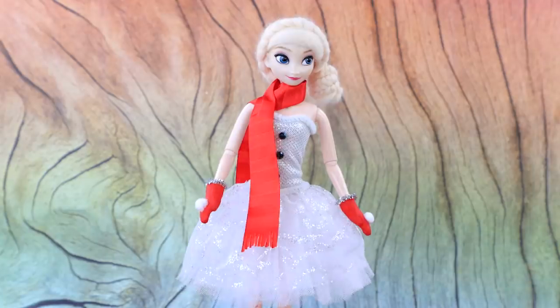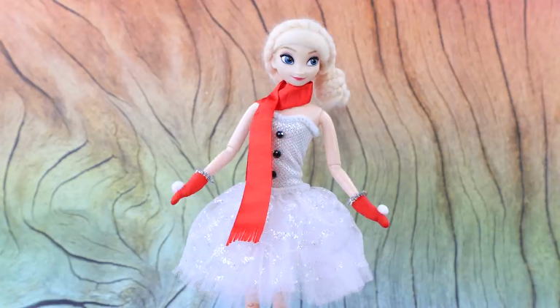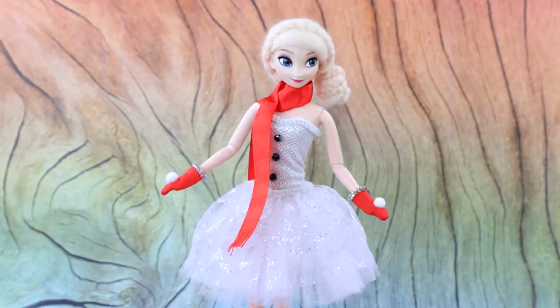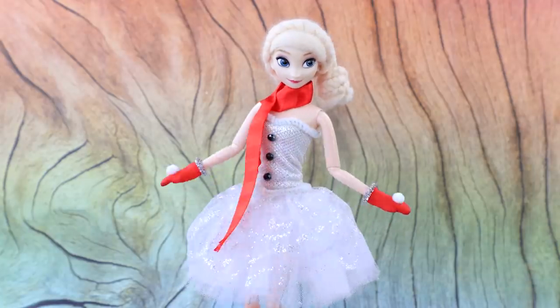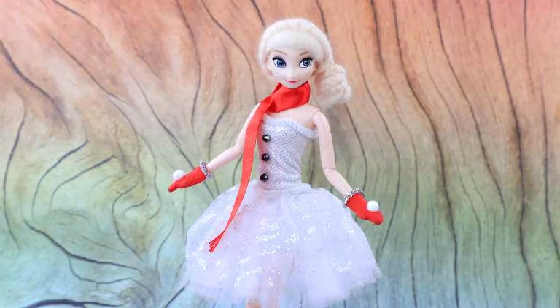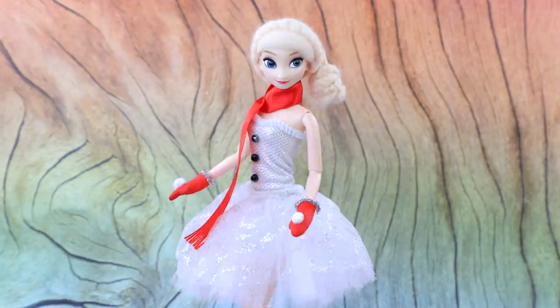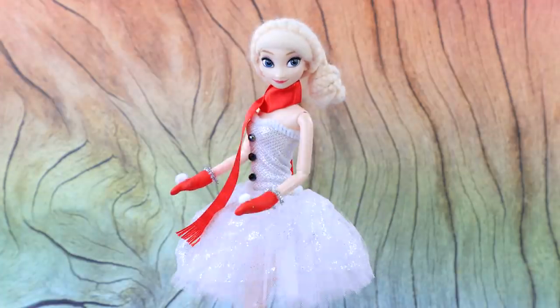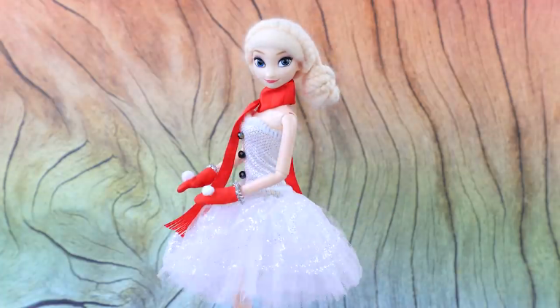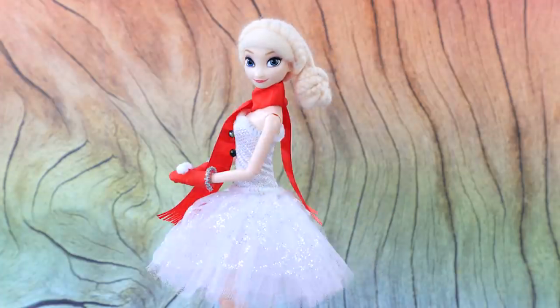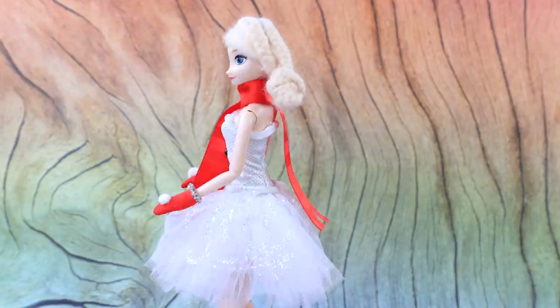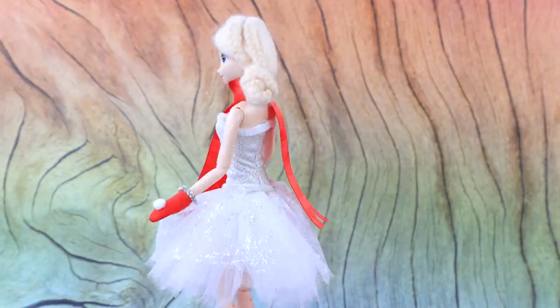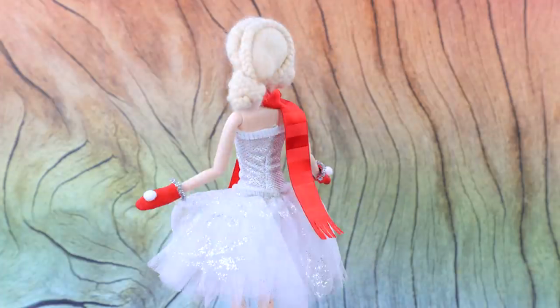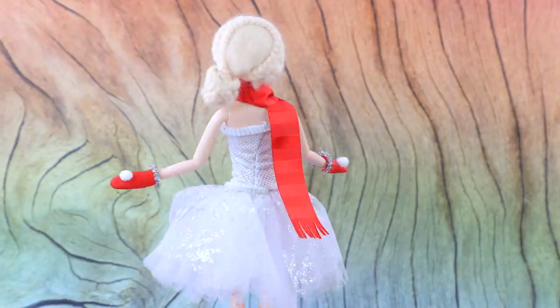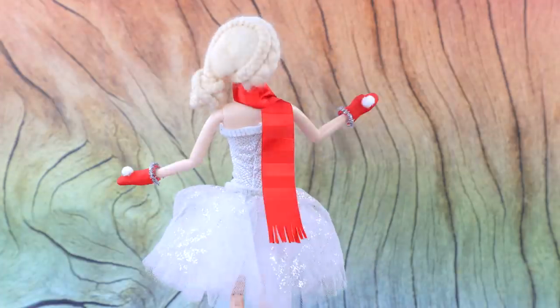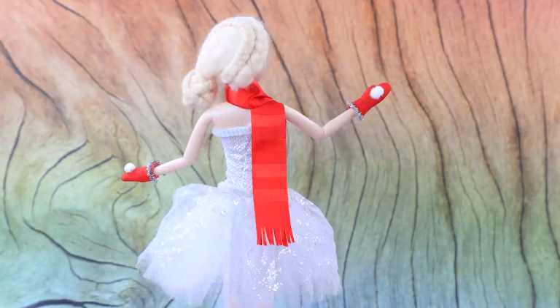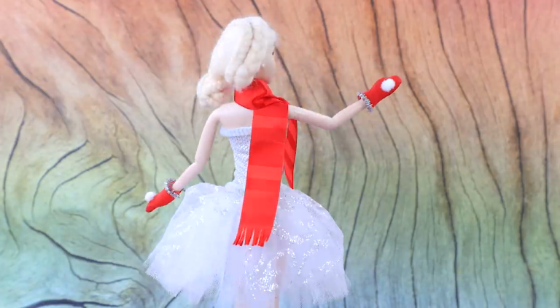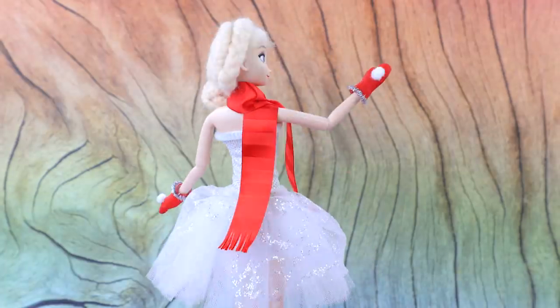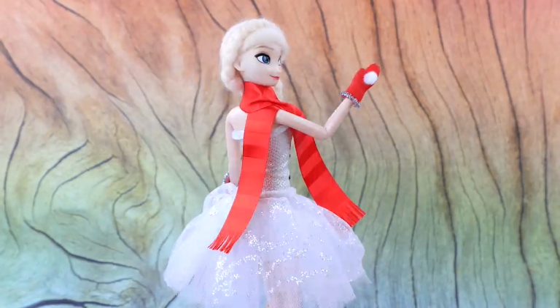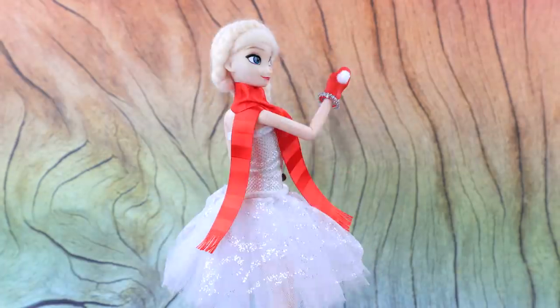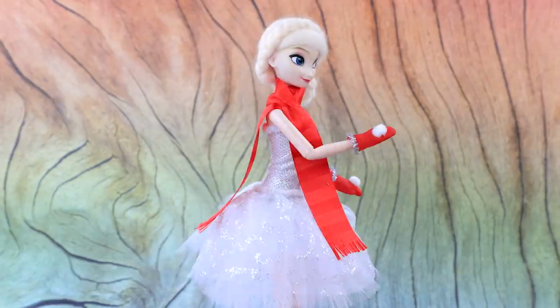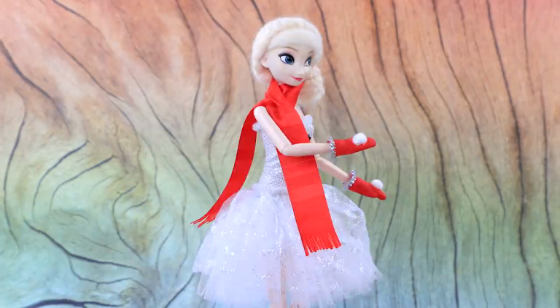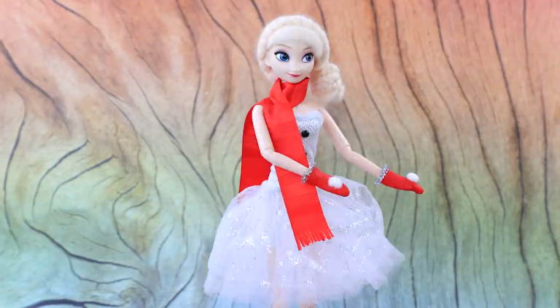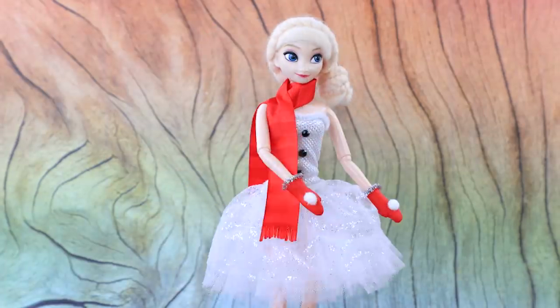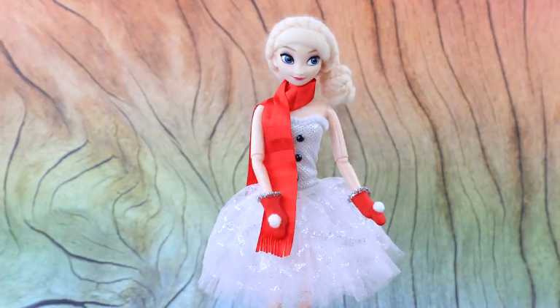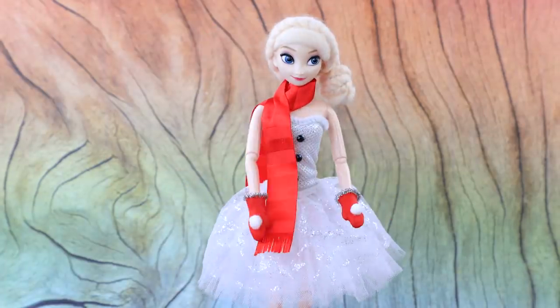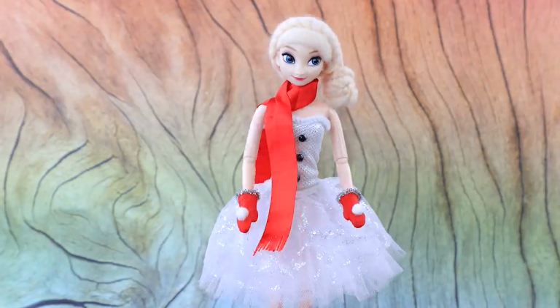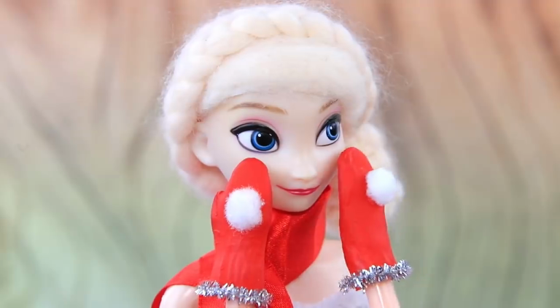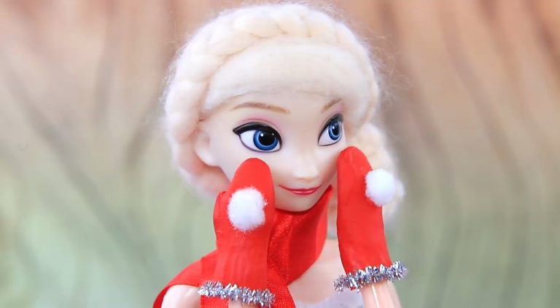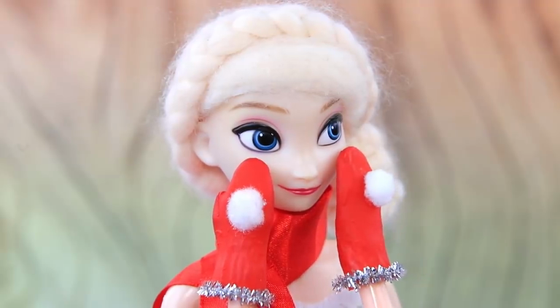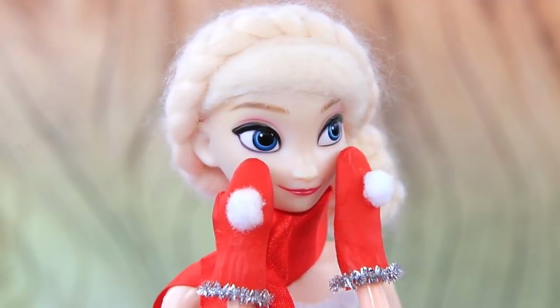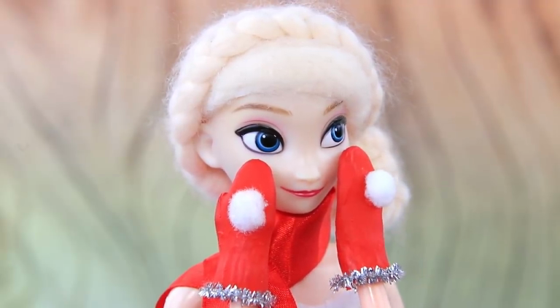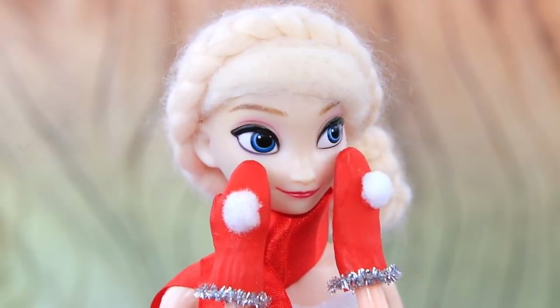How do I look? Do I look like a snowman? We'll ask Olaf. Your outfit looks great!